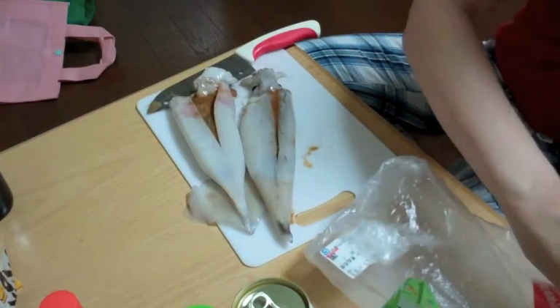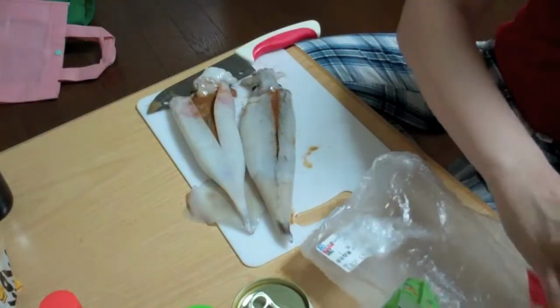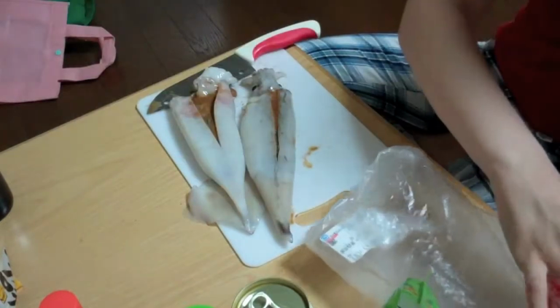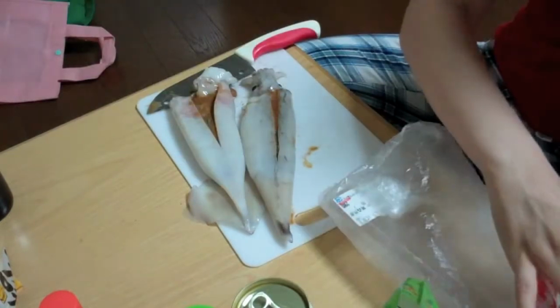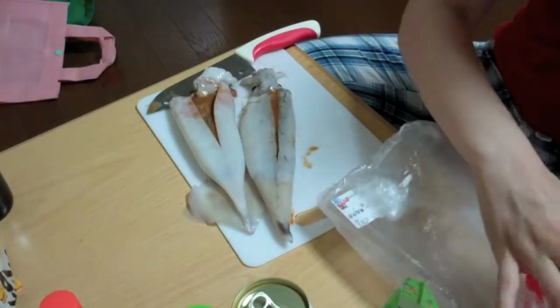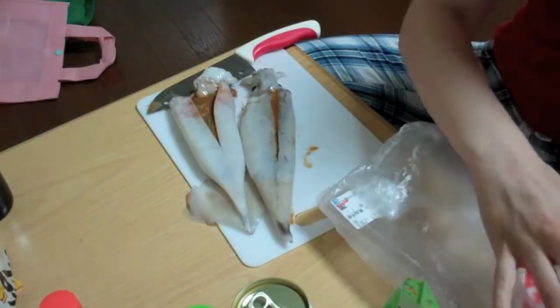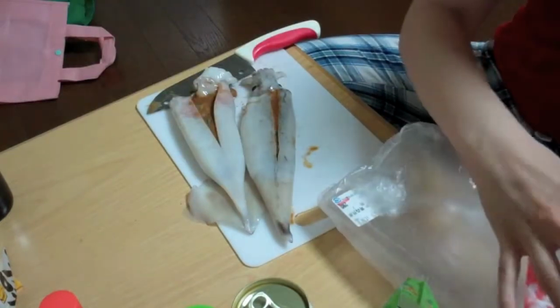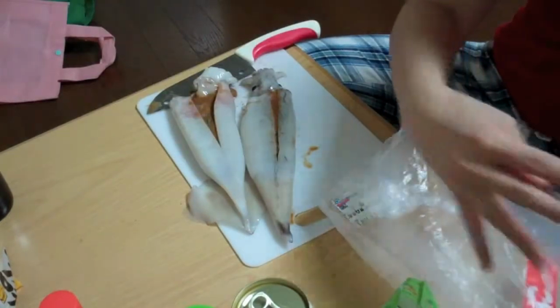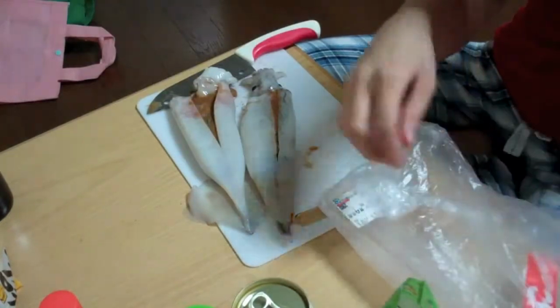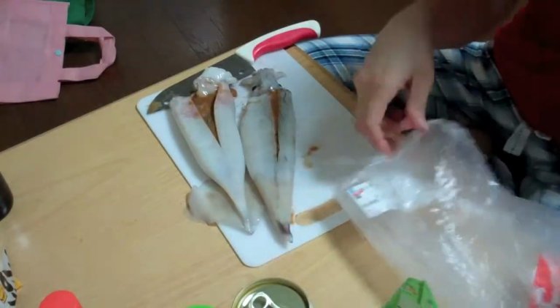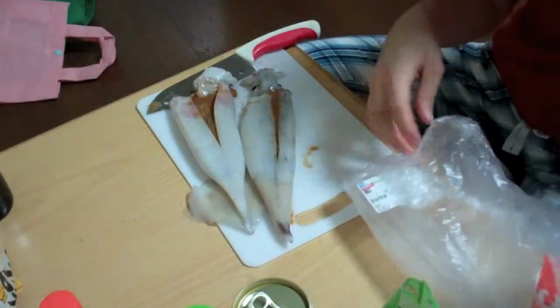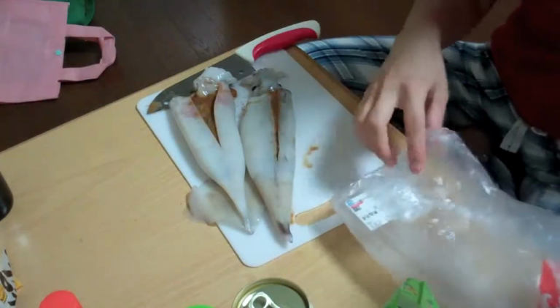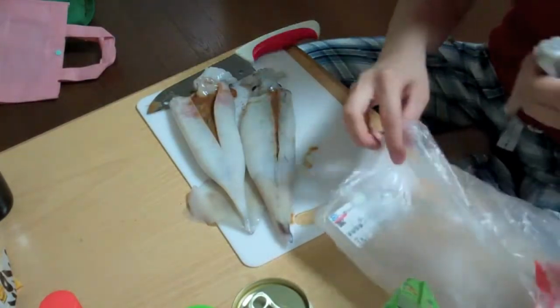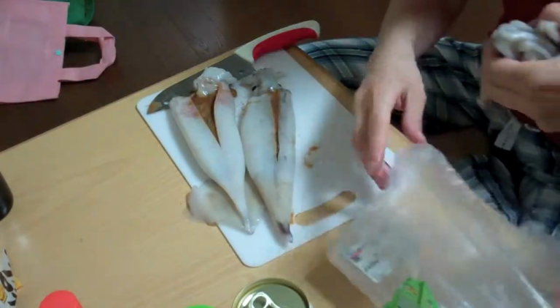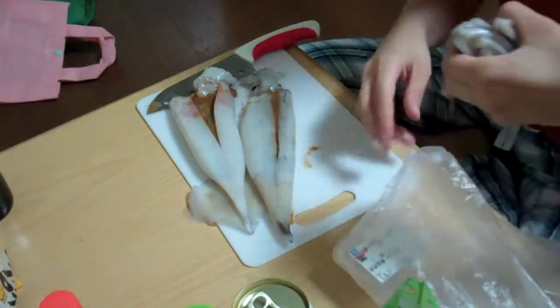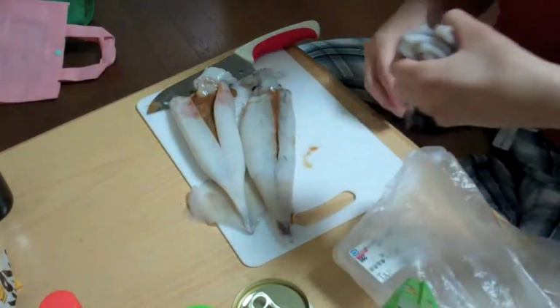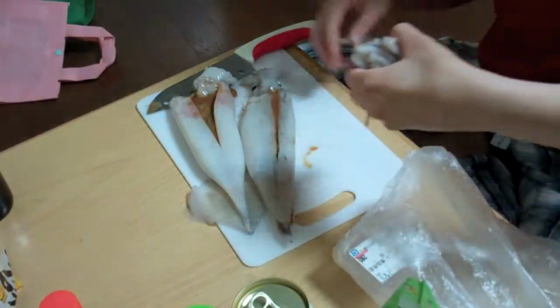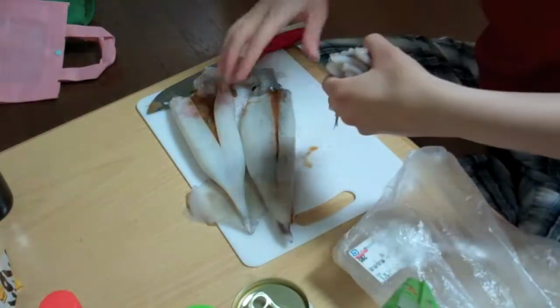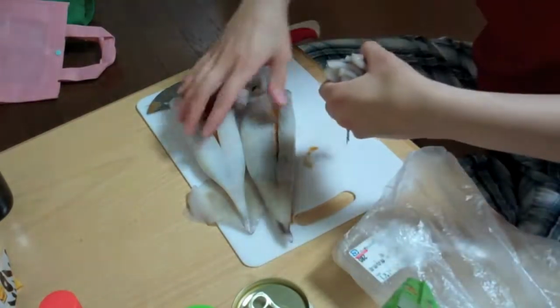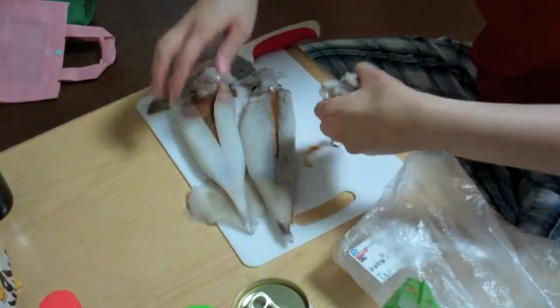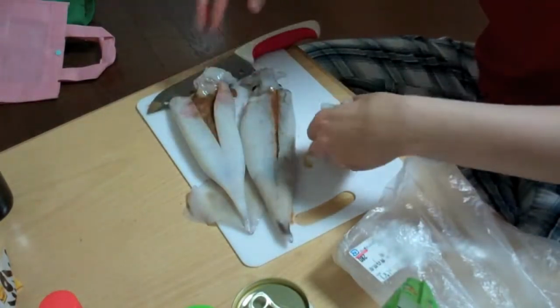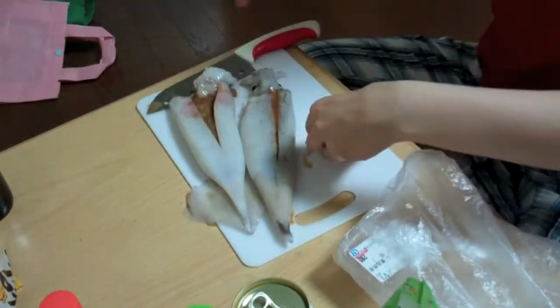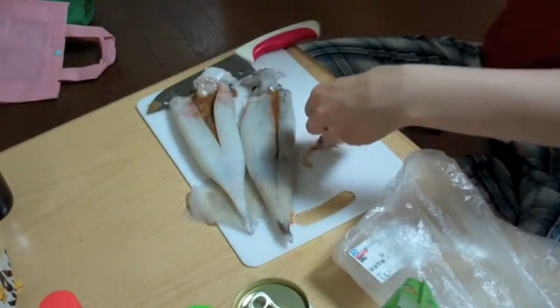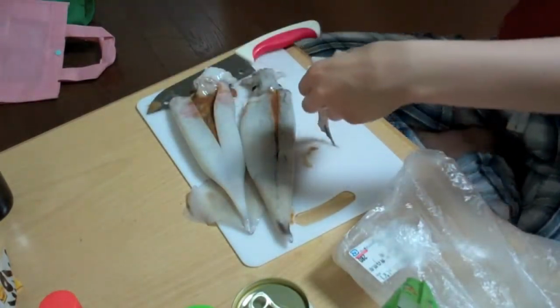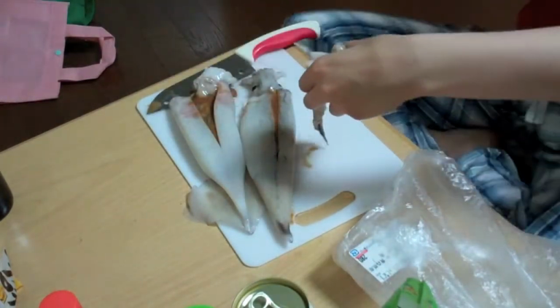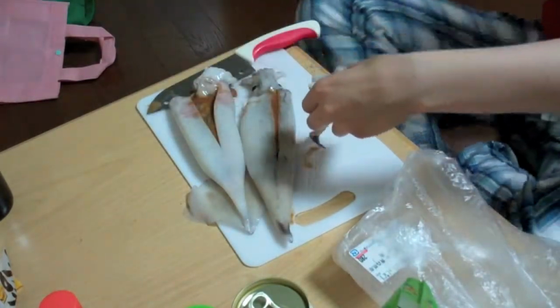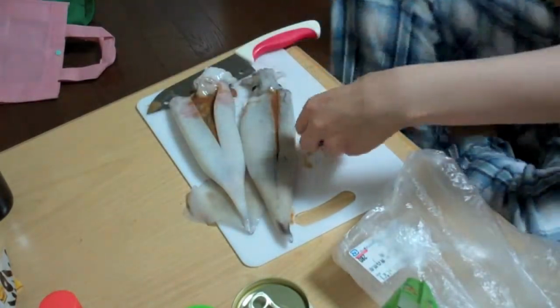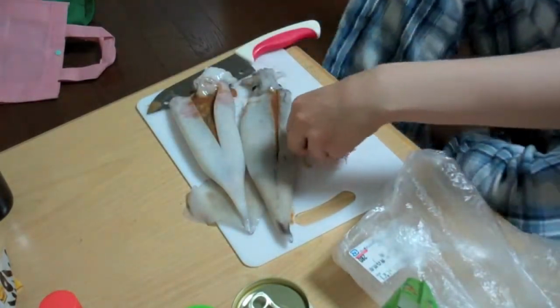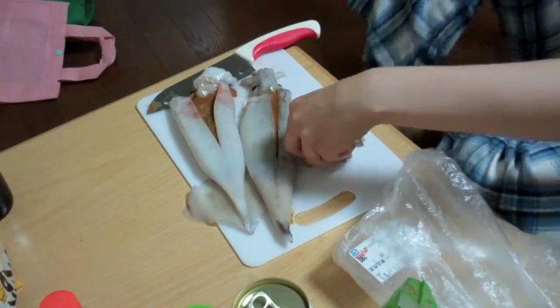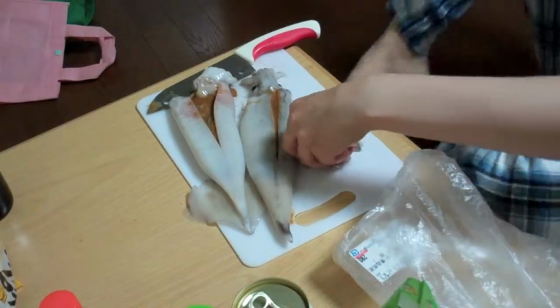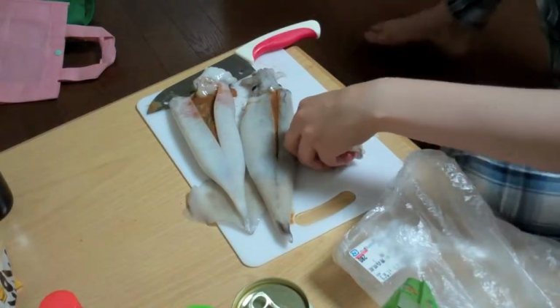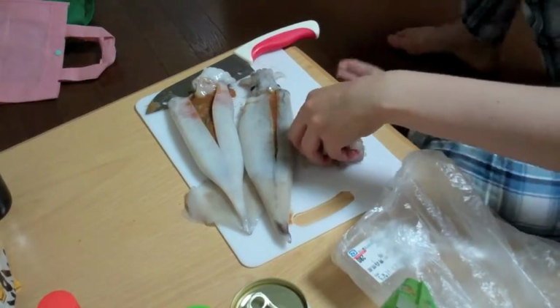Why am I doing this? Do I even like squid this much? Who likes squid enough to do this?